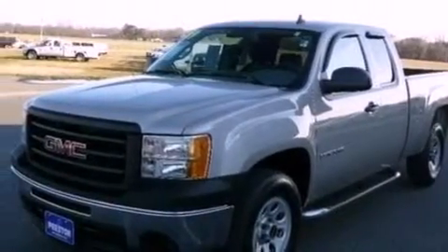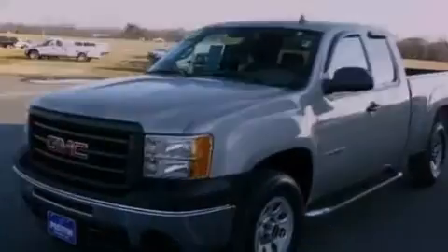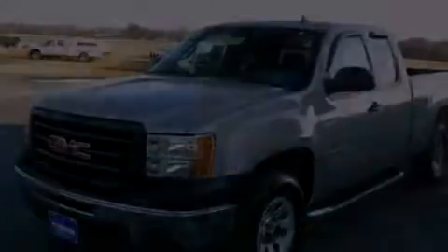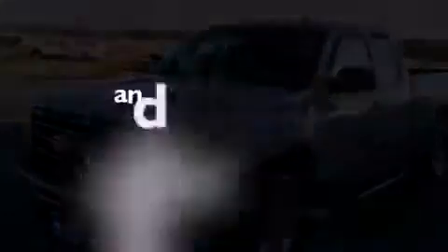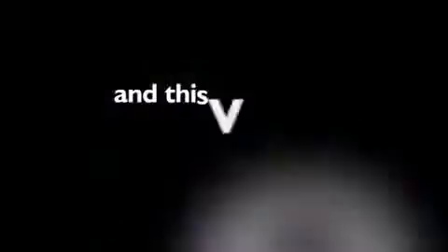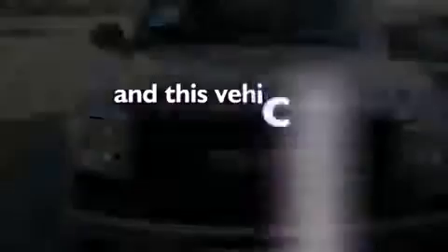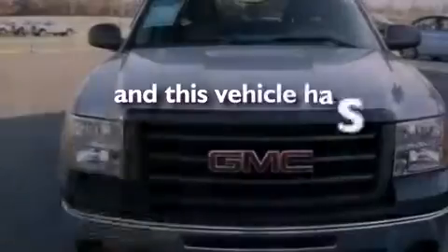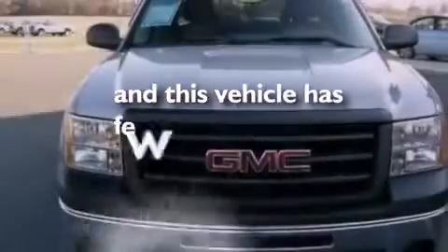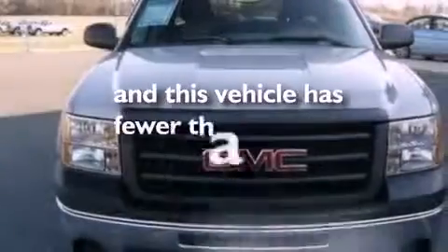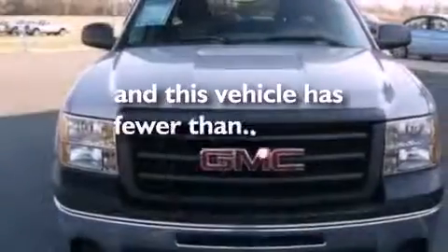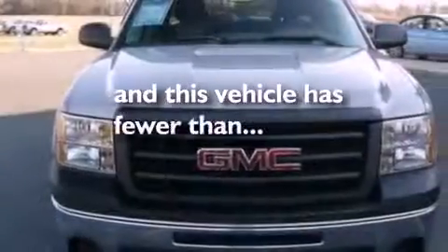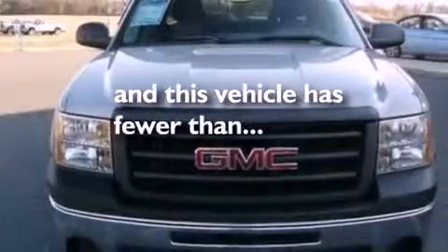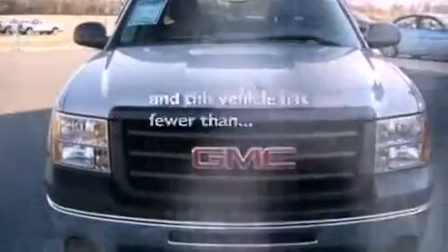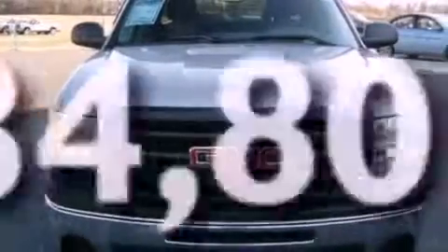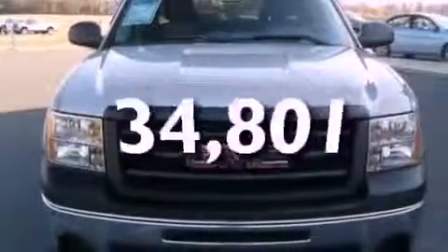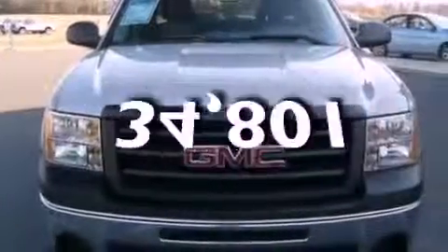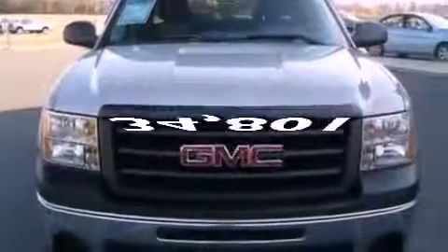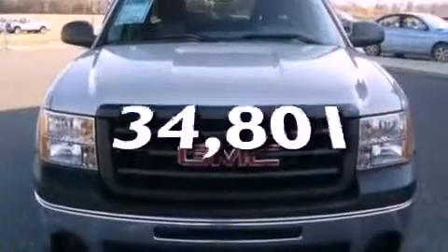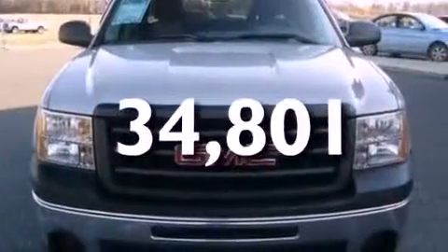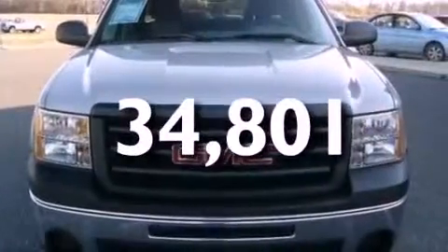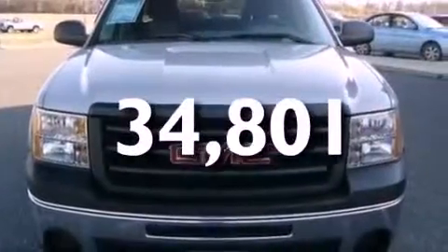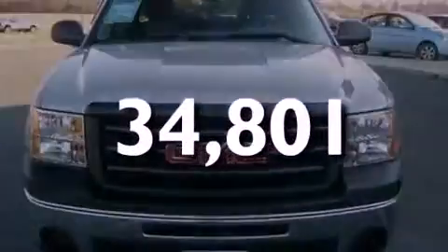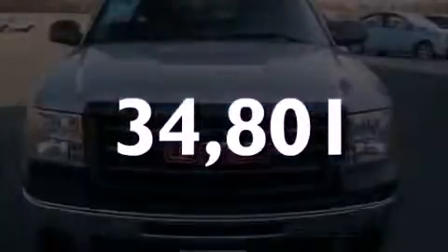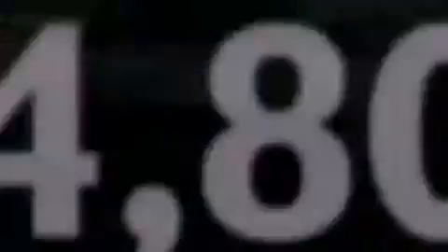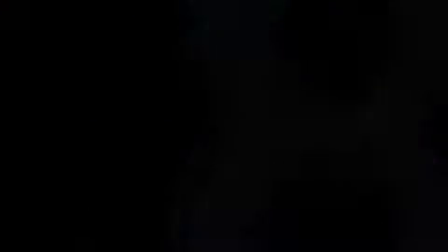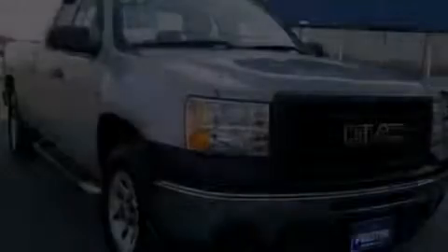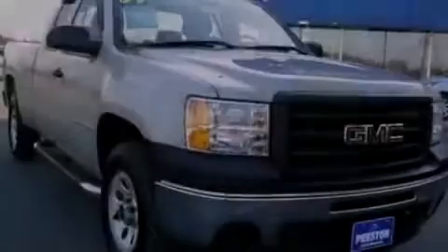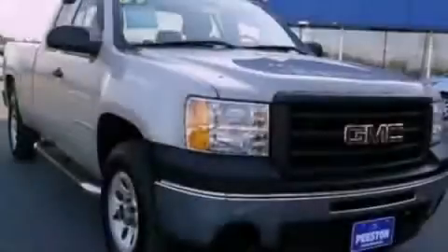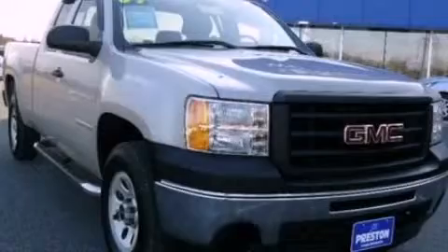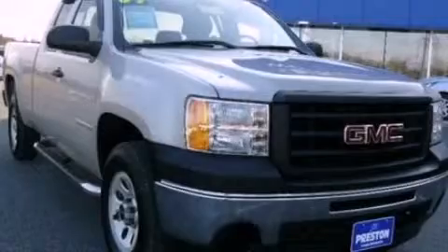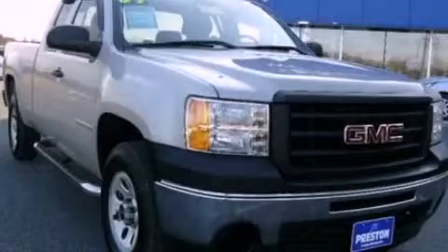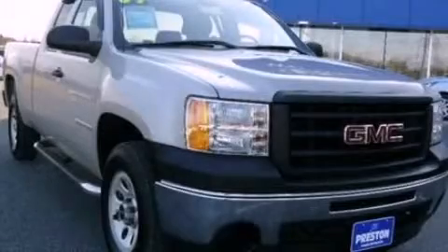This vehicle has fewer than 35,000 miles on the odometer. Stop by today and test drive this vehicle for yourself.